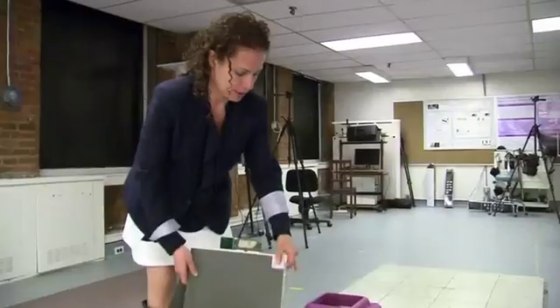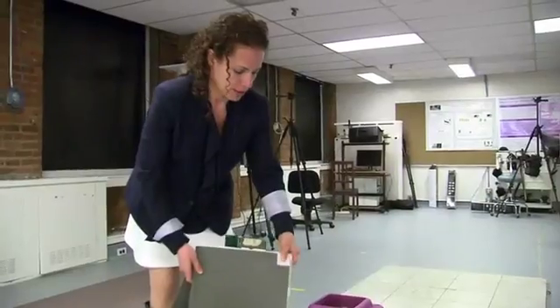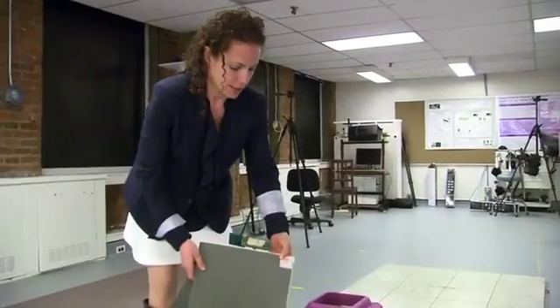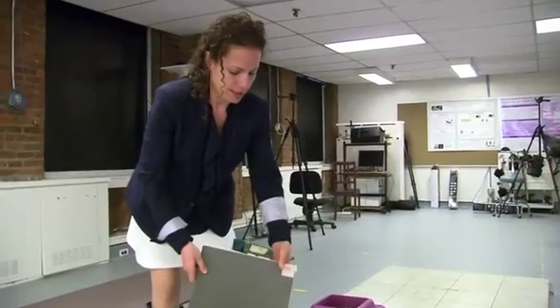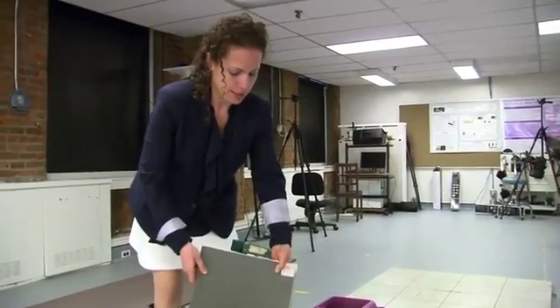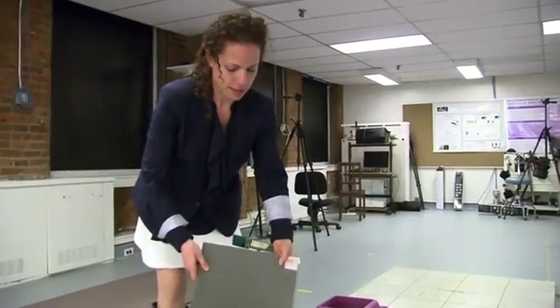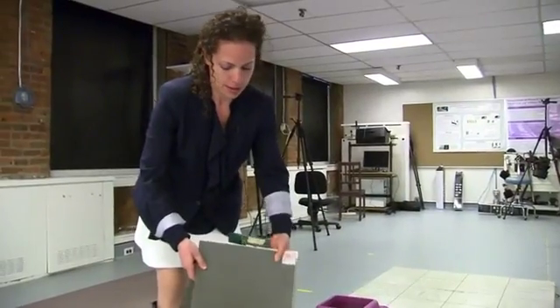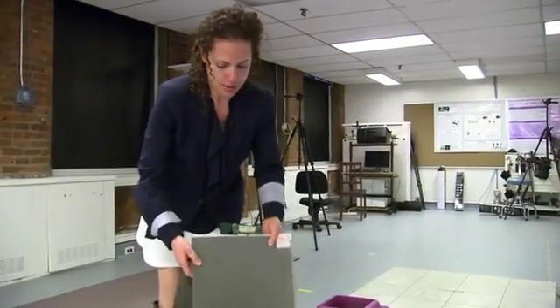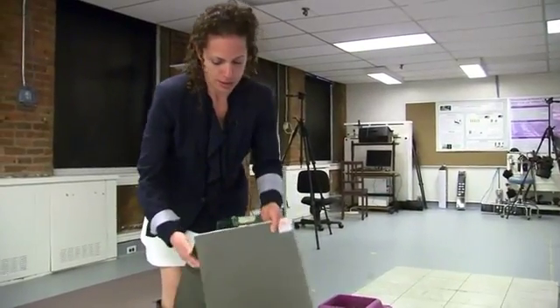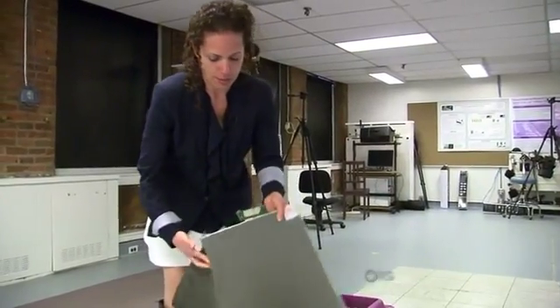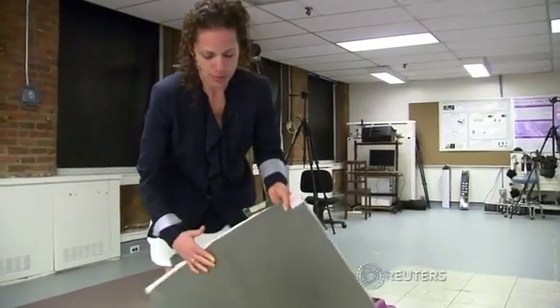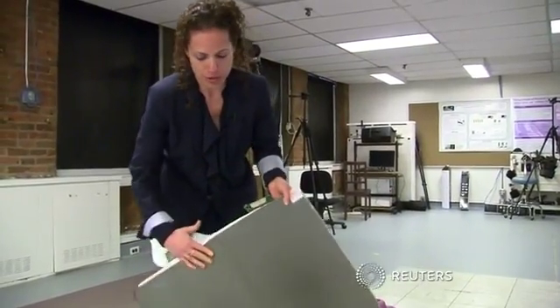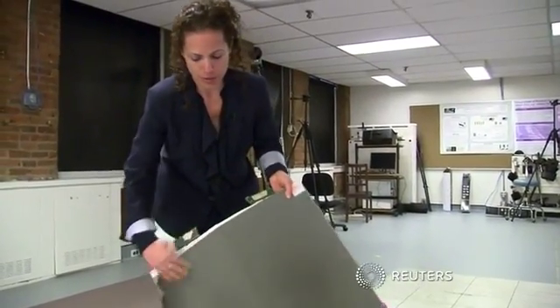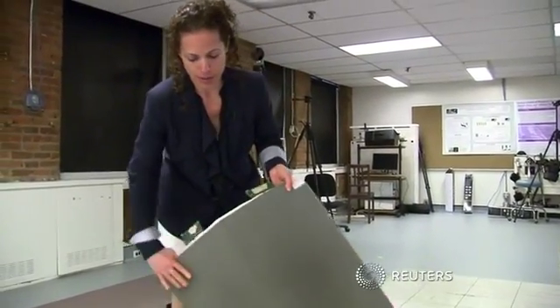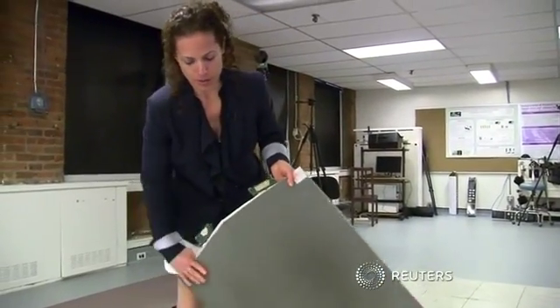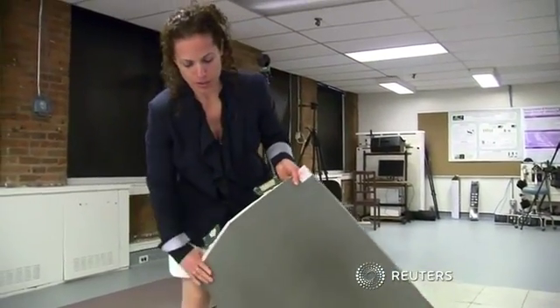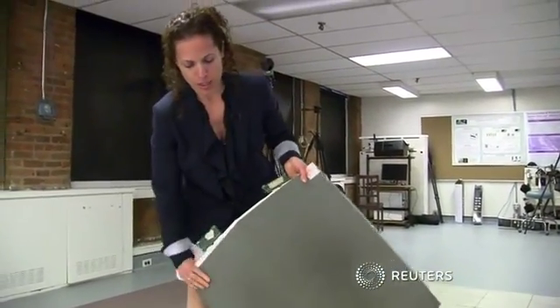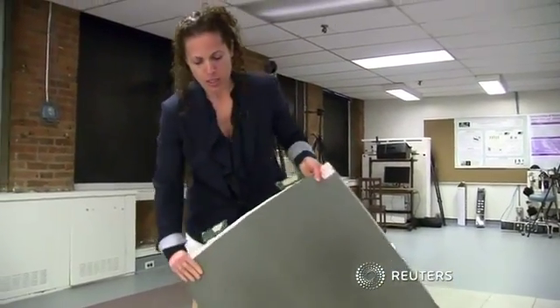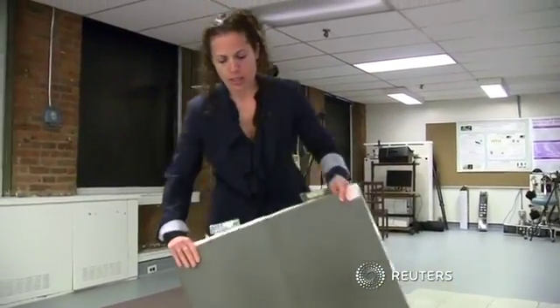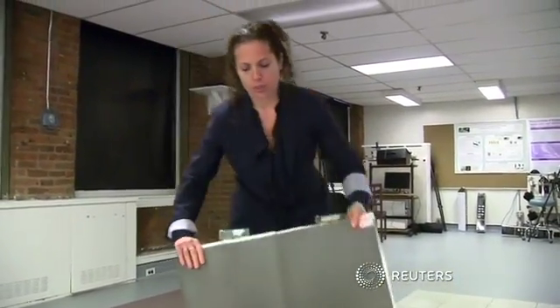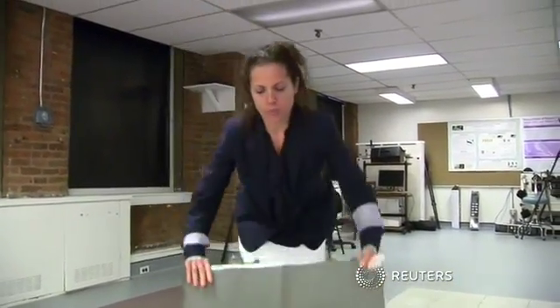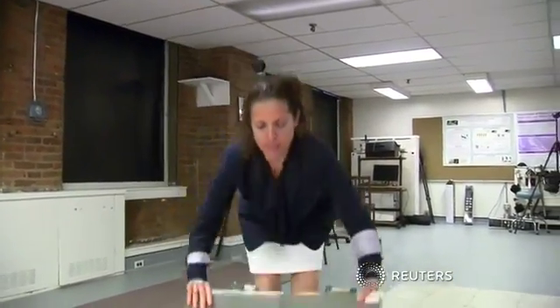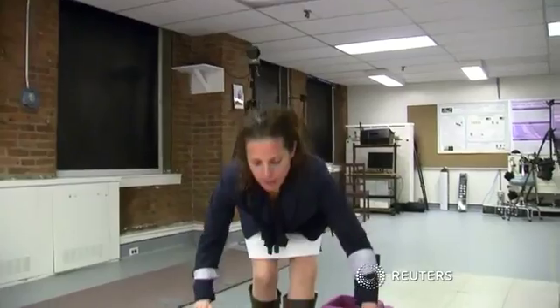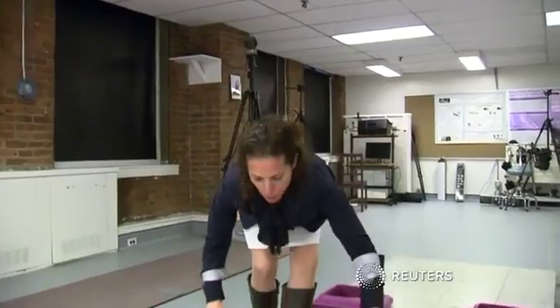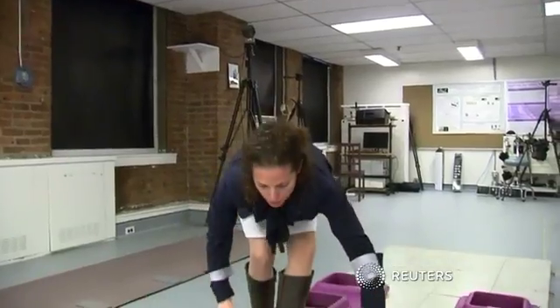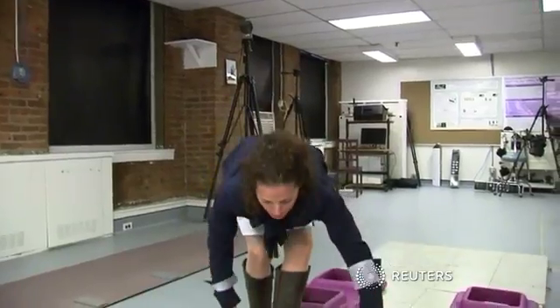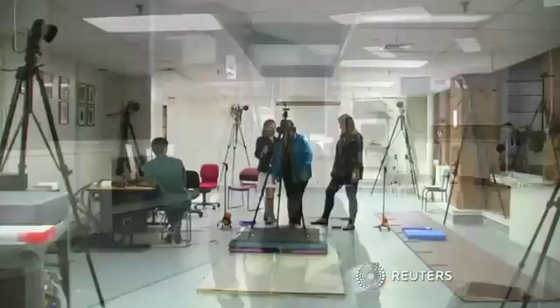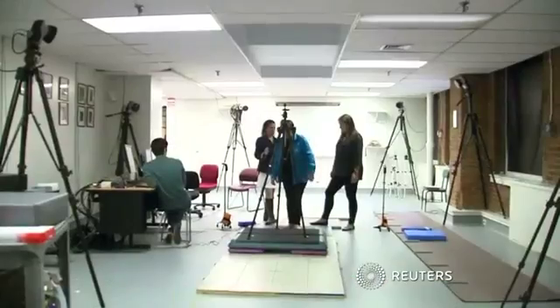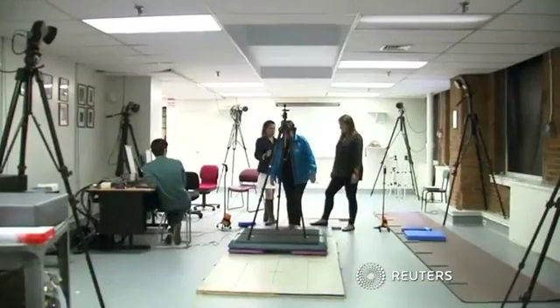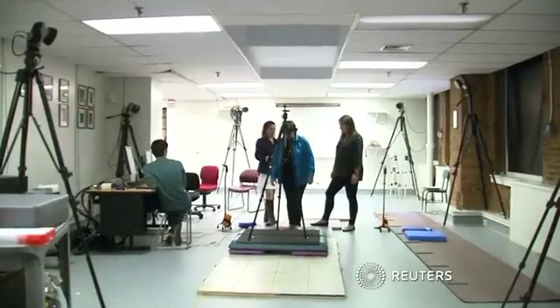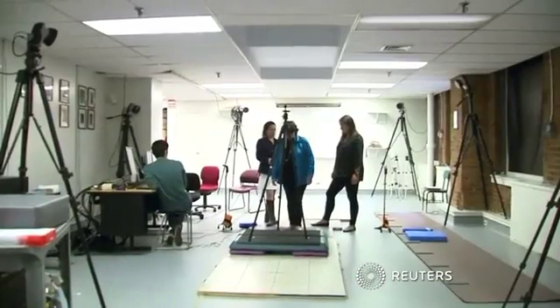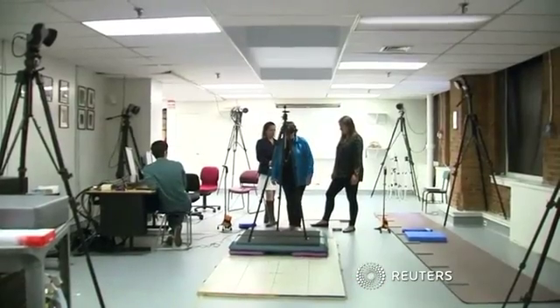The pressure mats are currently $800, but Perlin says that once they're able to make the mats in large volume by the end of the year, they can go down to $50 a square foot.